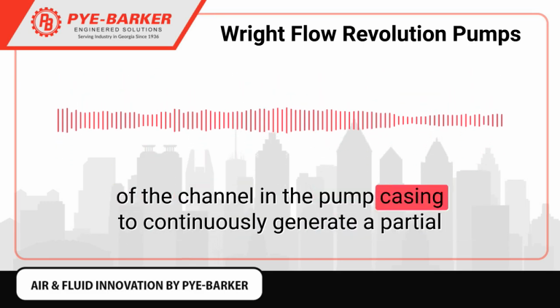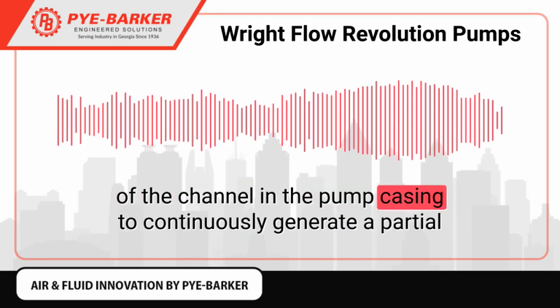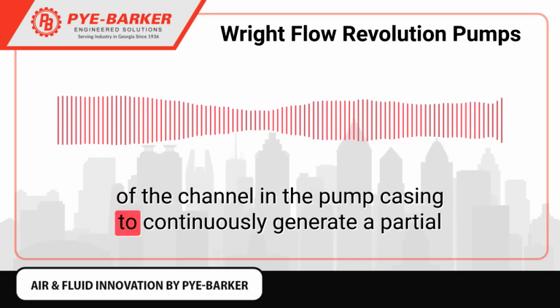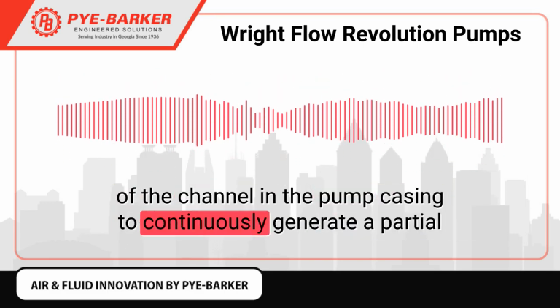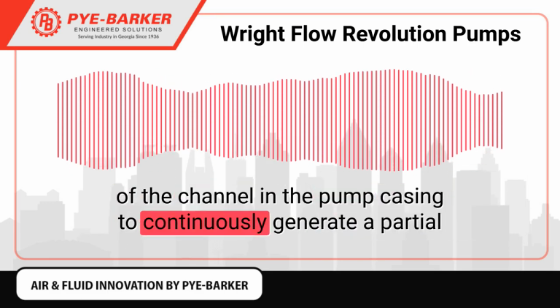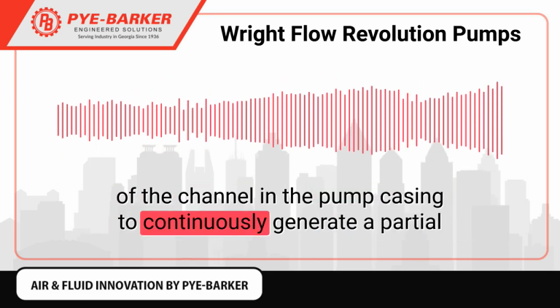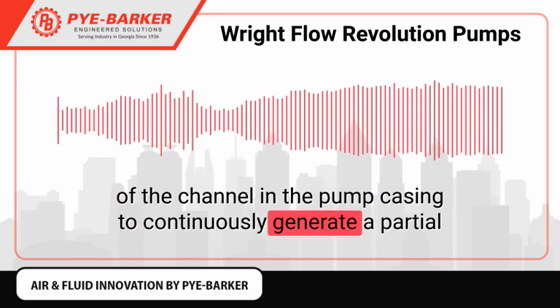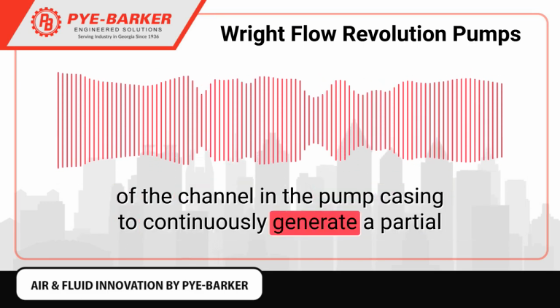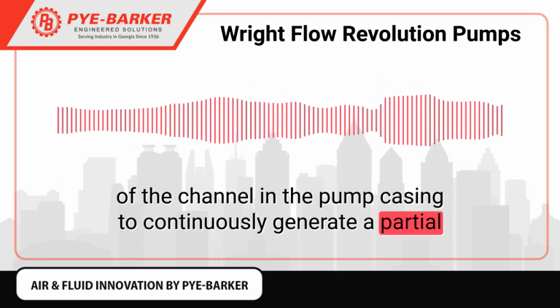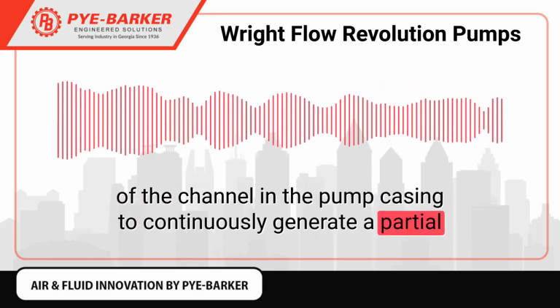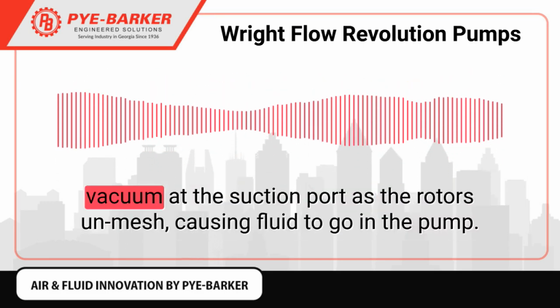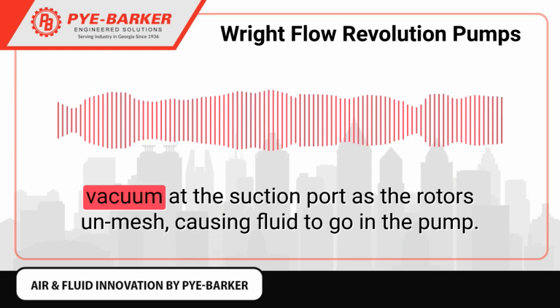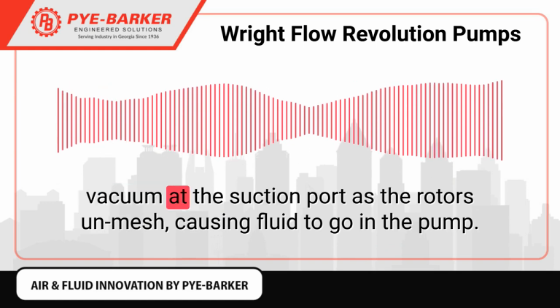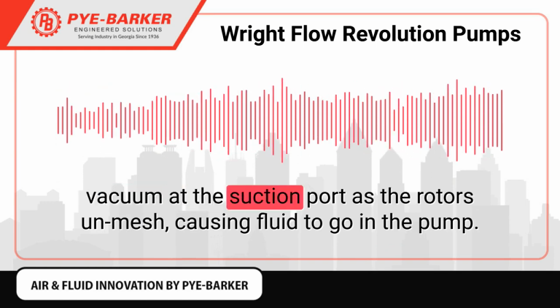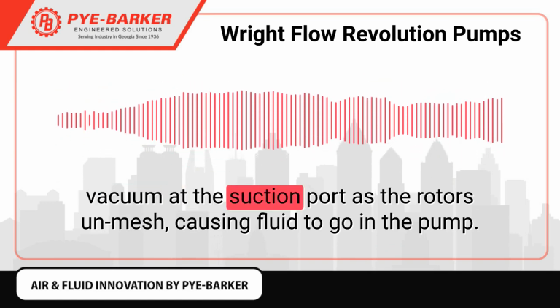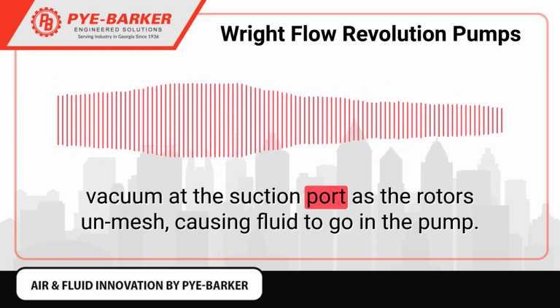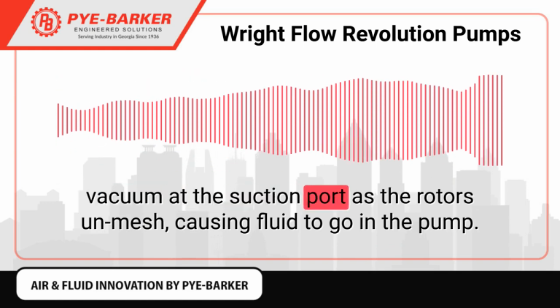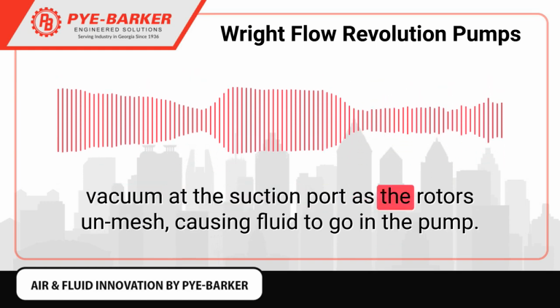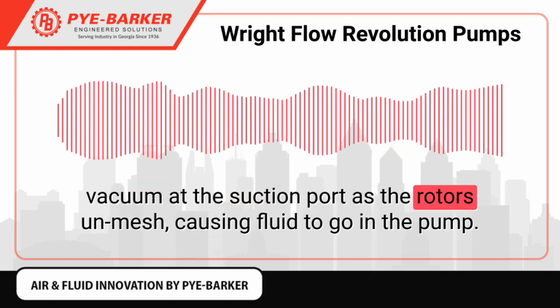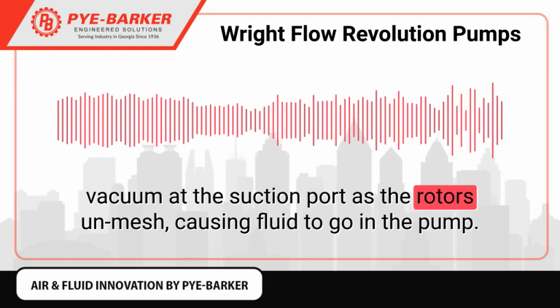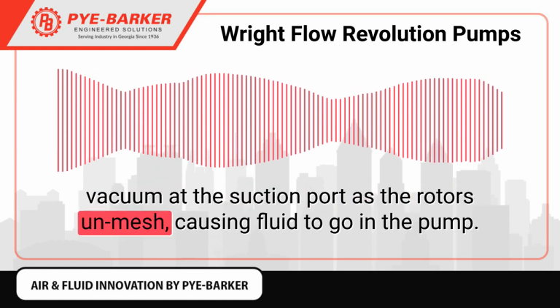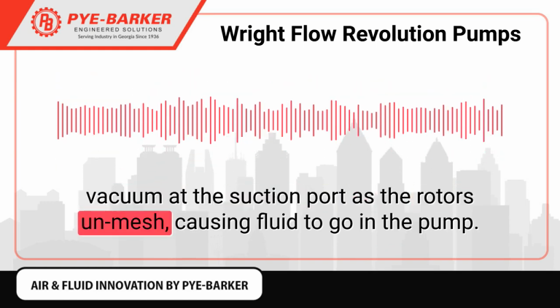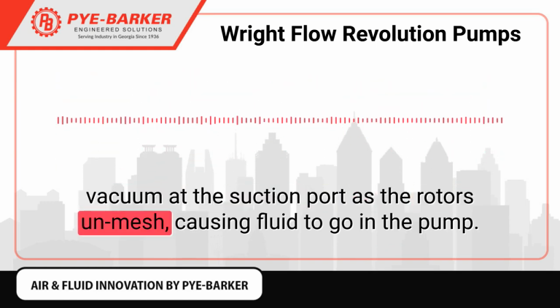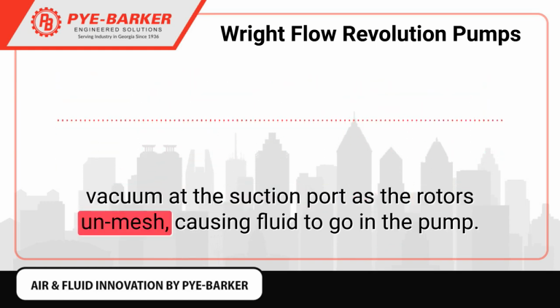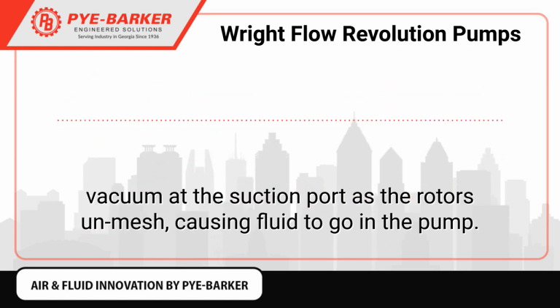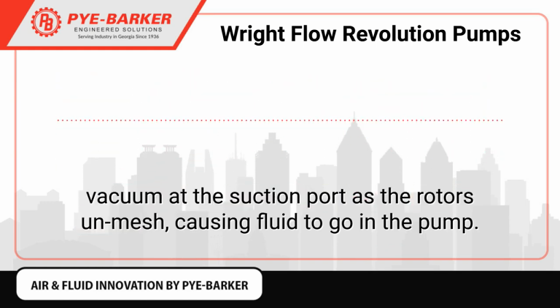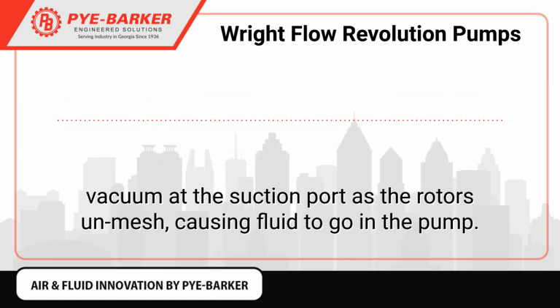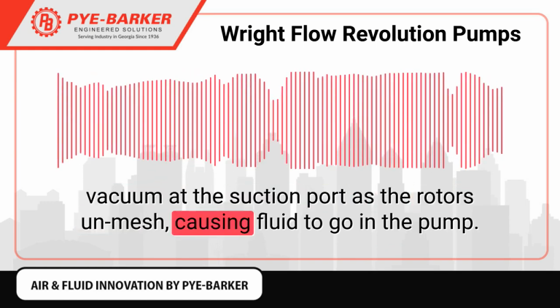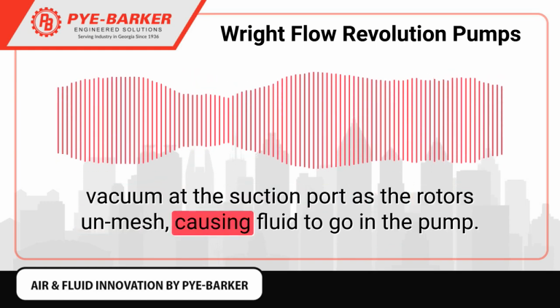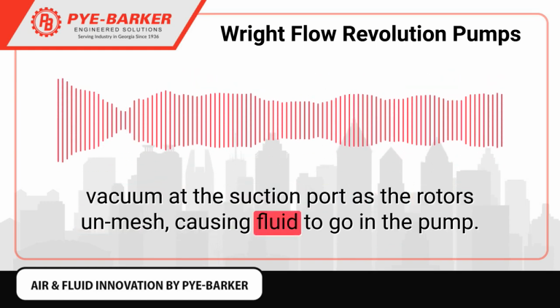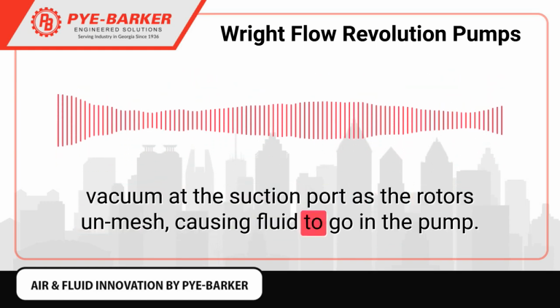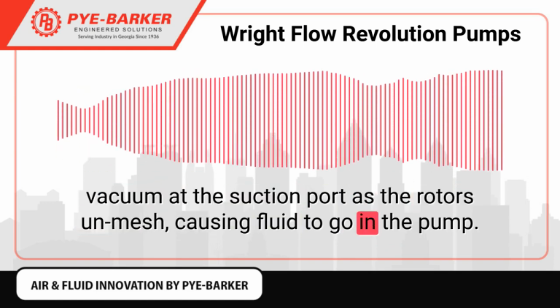Right Flow Technologies rotor pistons revolve around the circumference of the channel in the pump casing to continuously generate a partial vacuum at the suction port as the rotors unmesh, causing fluid to enter the pump.